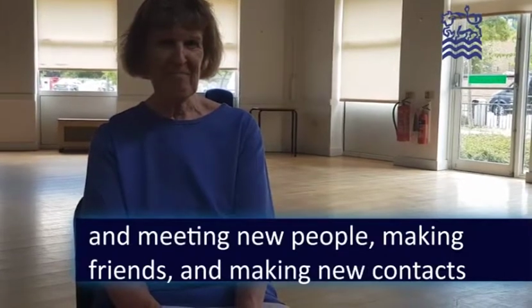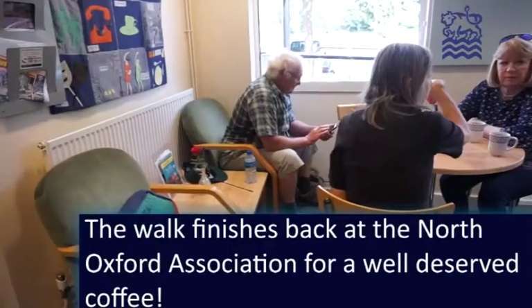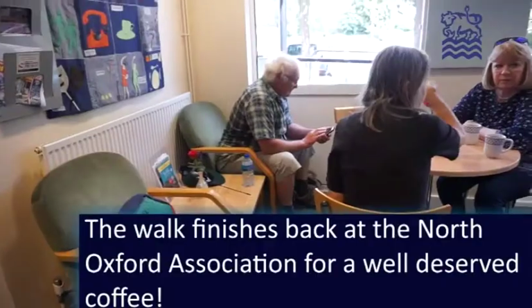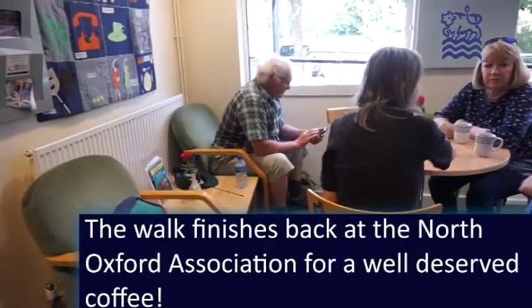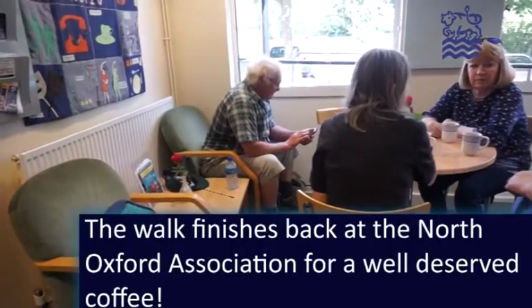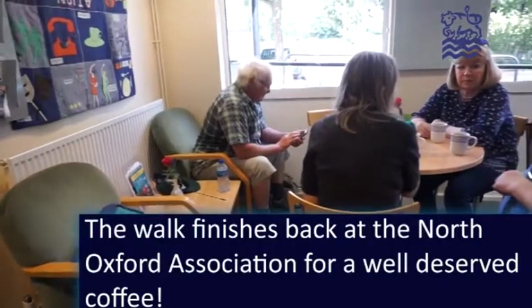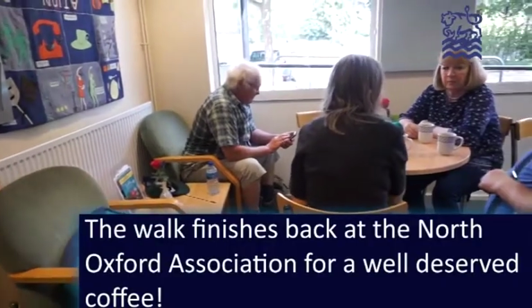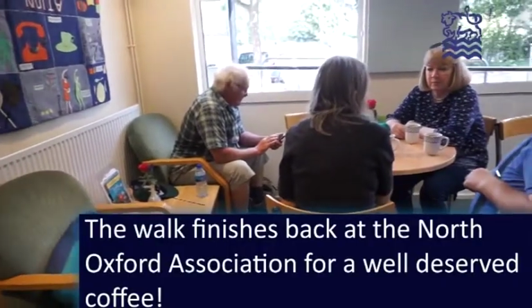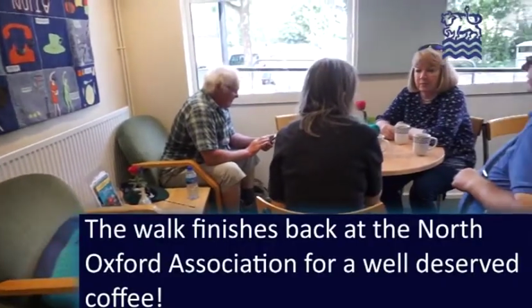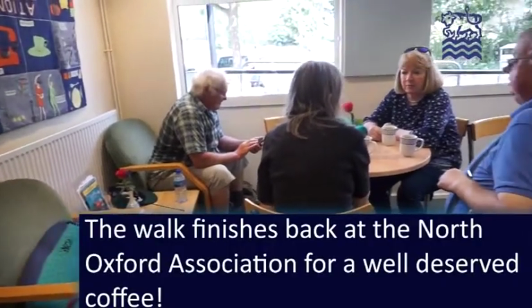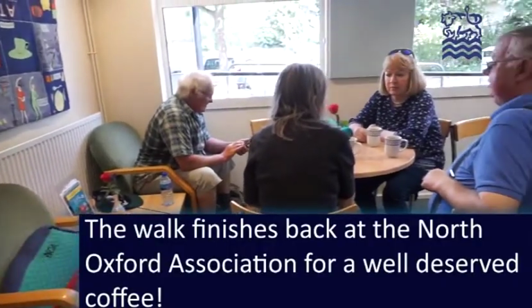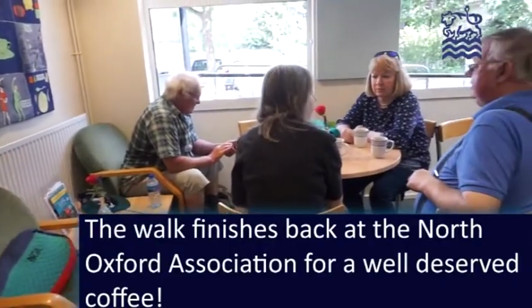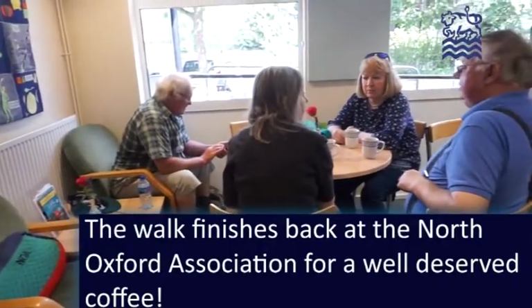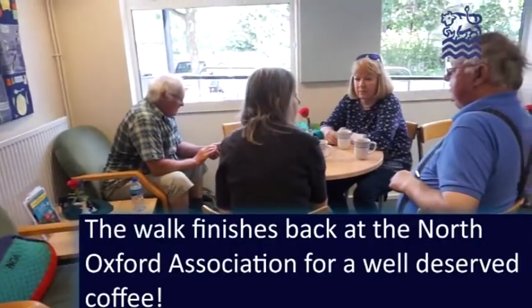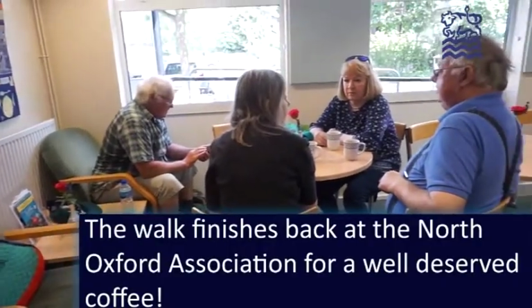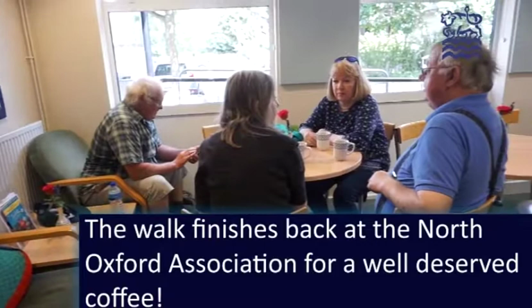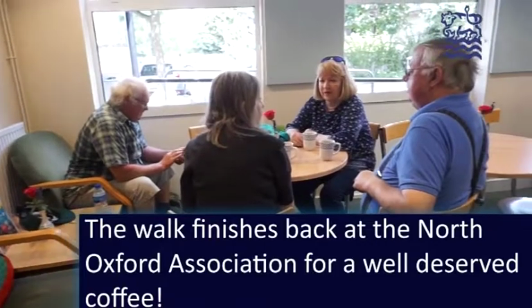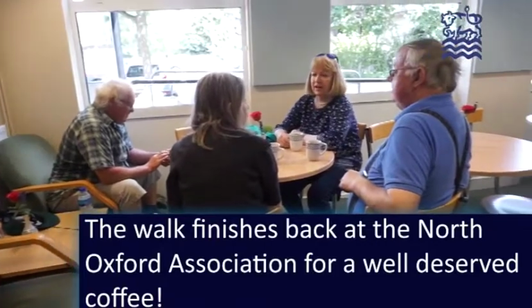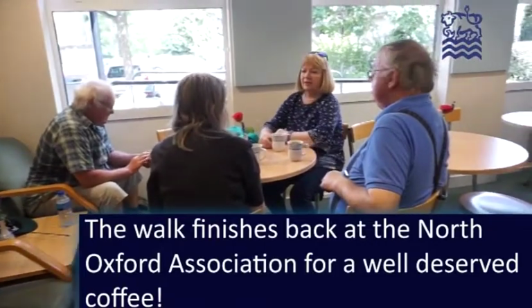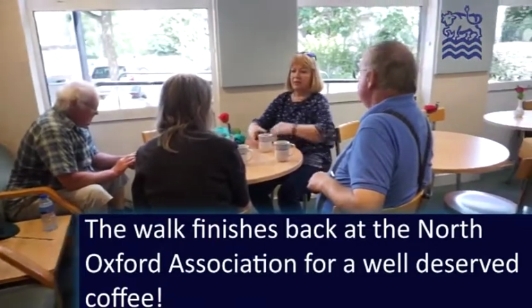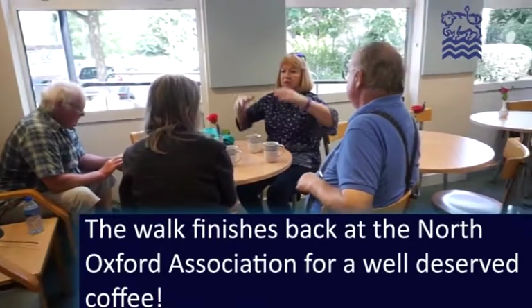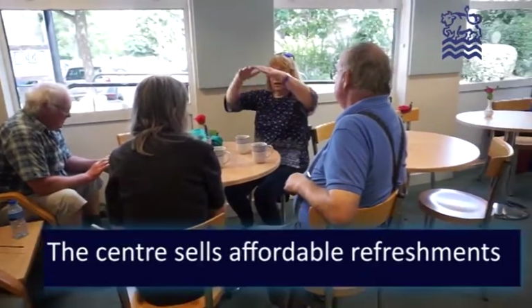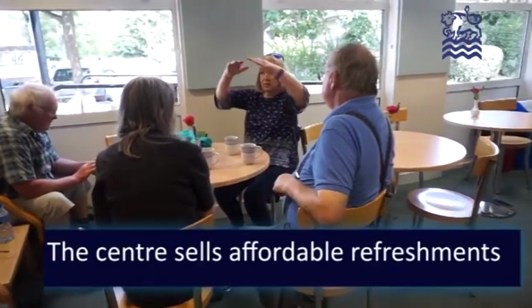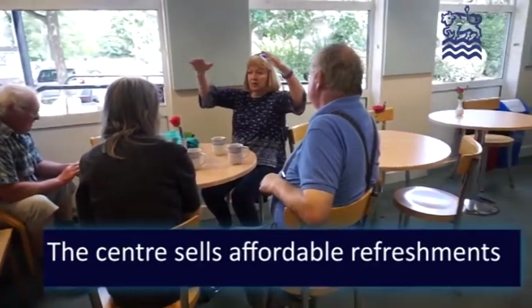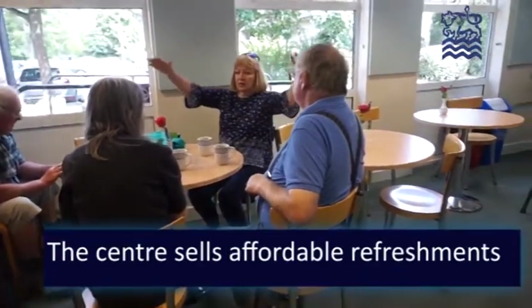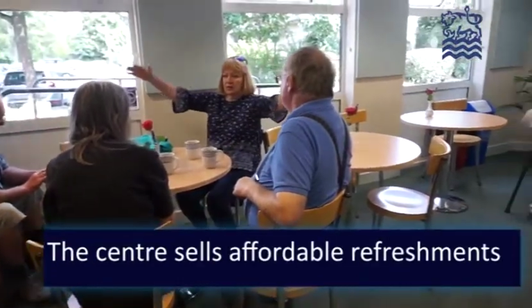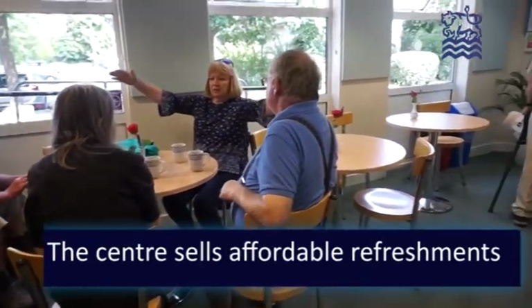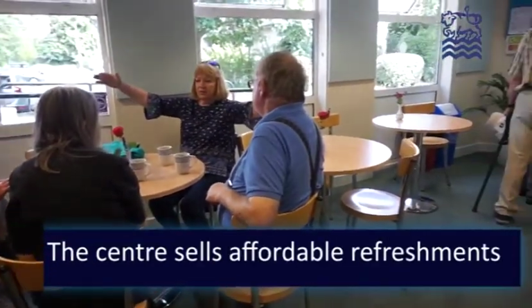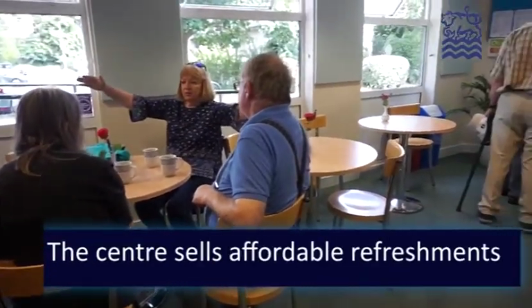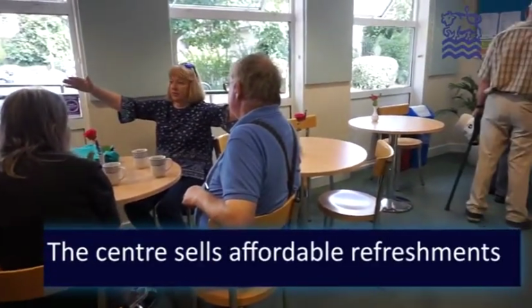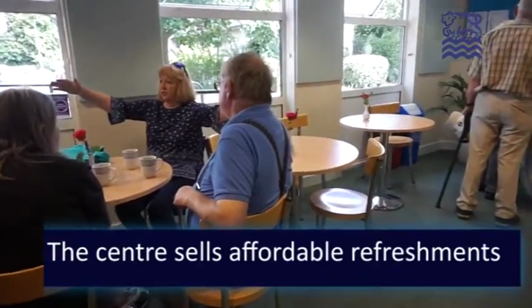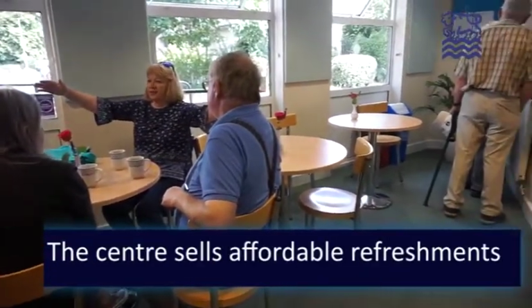The walk finishes back at the North Oxford Association for a well-deserved coffee. The centre sells affordable refreshments.